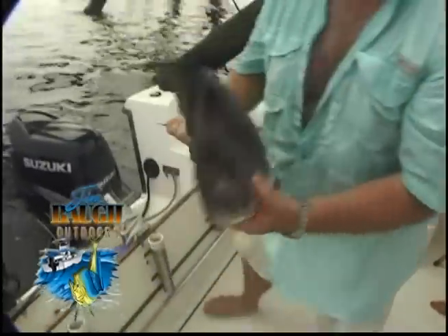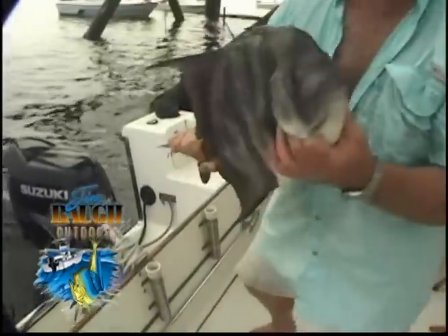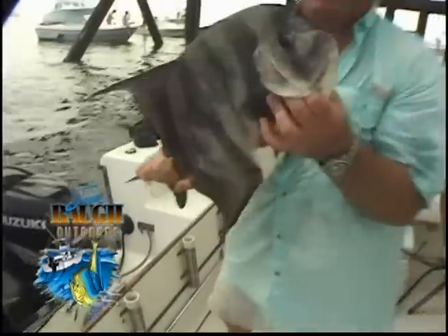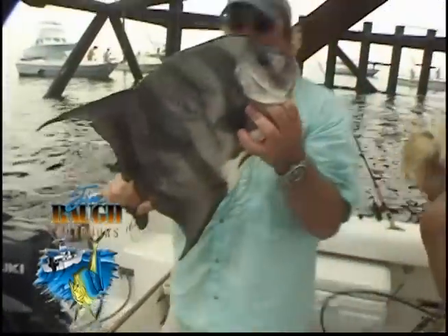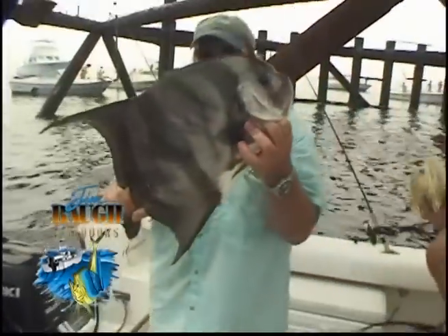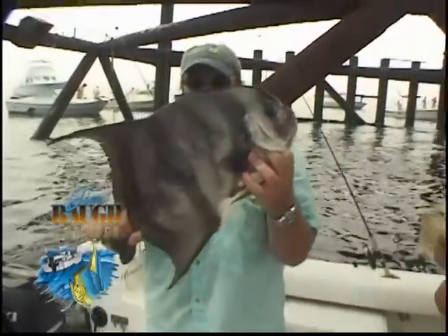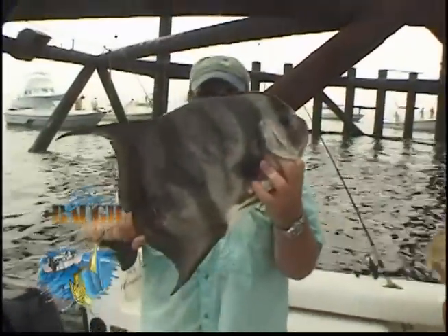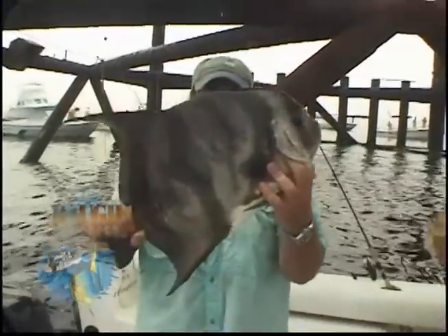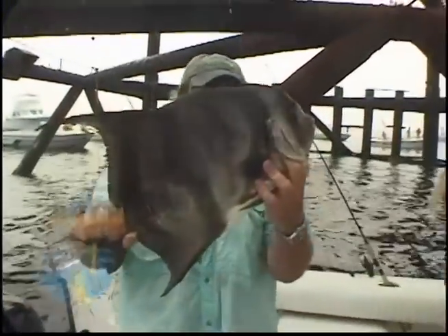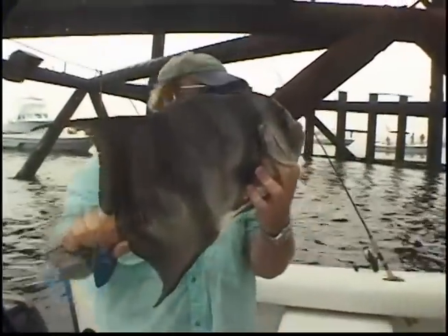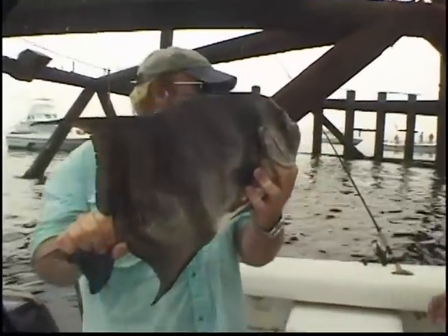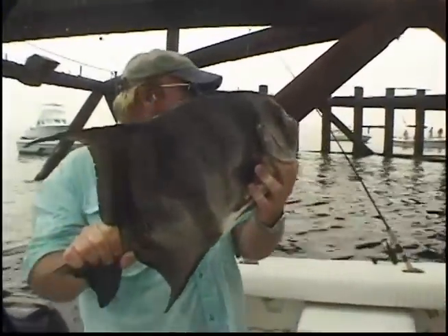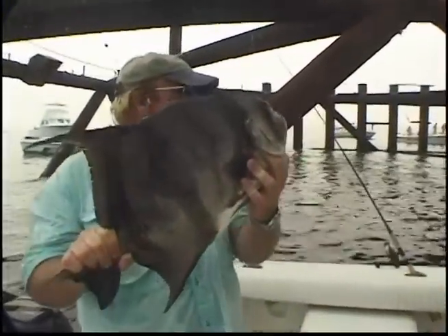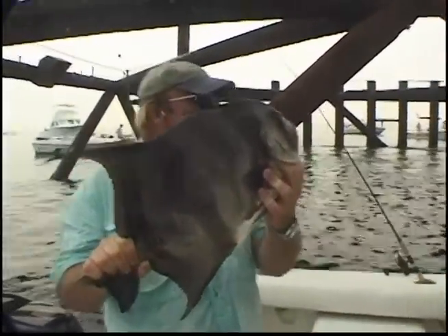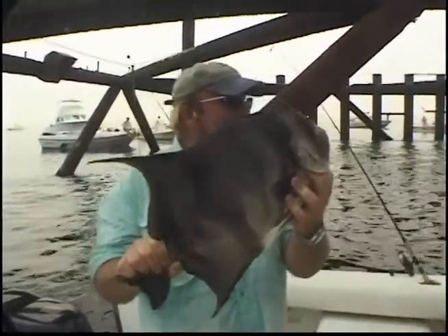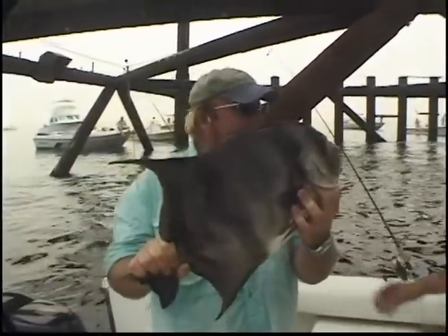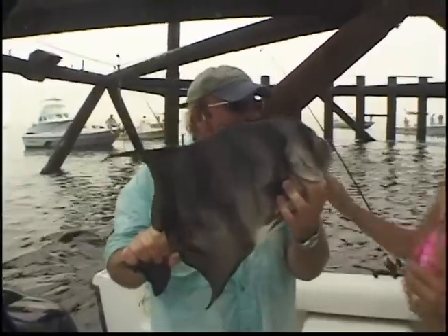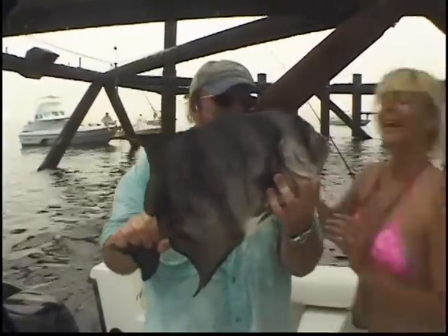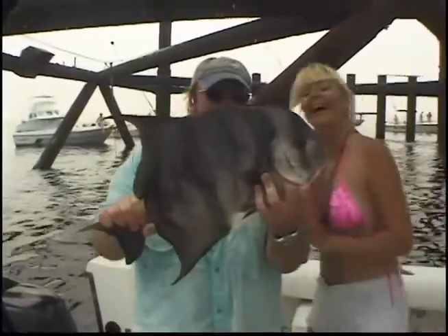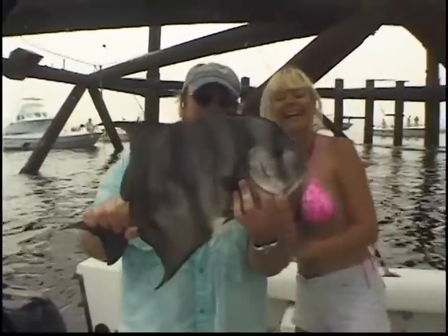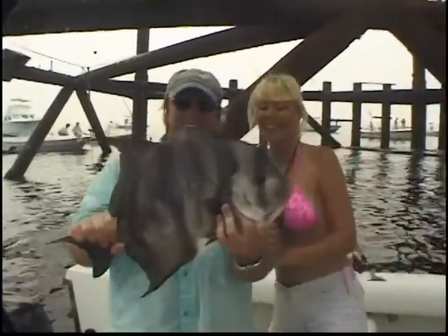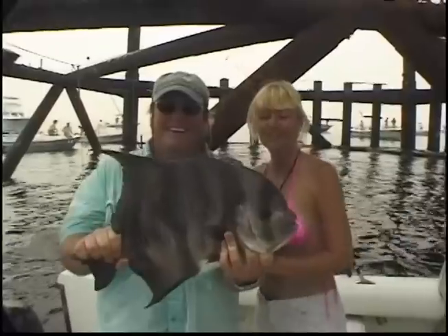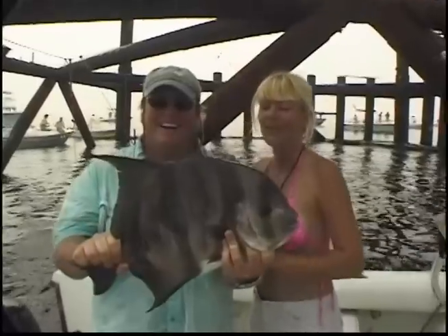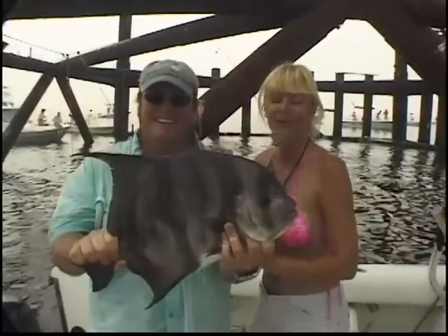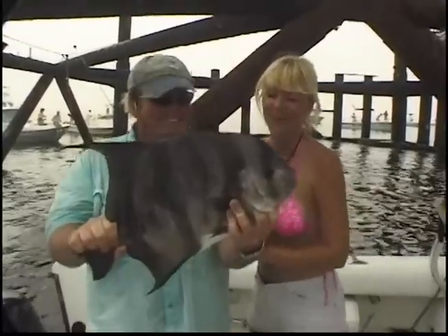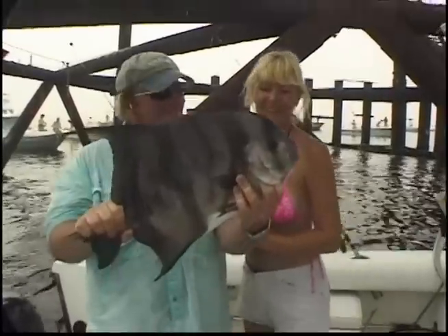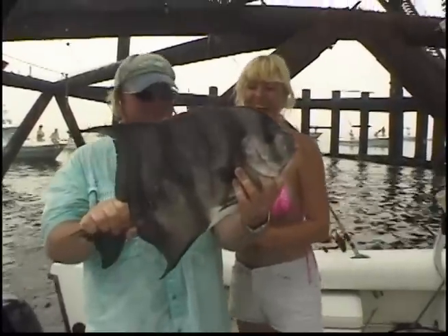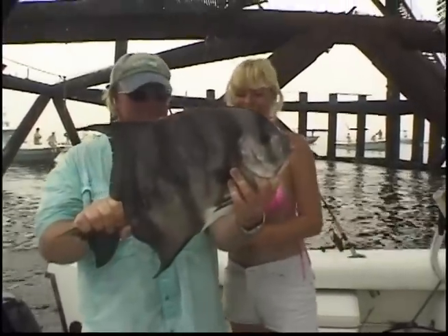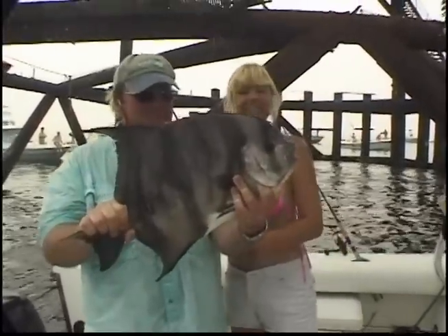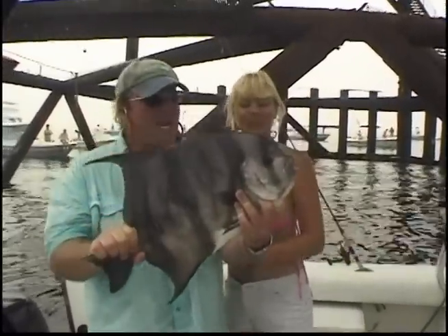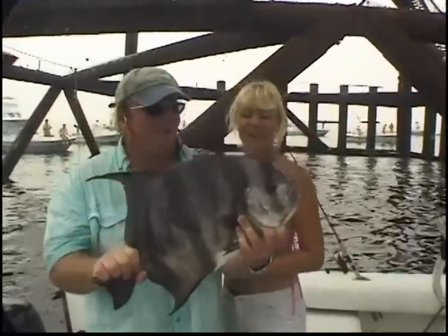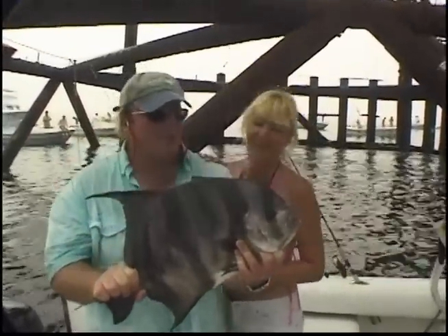Now, that's spadefish right there. Look at that. Come here, Randy. What do you think, darling? Oh, my God. That's beautiful. That is beautiful. Spadefishing.